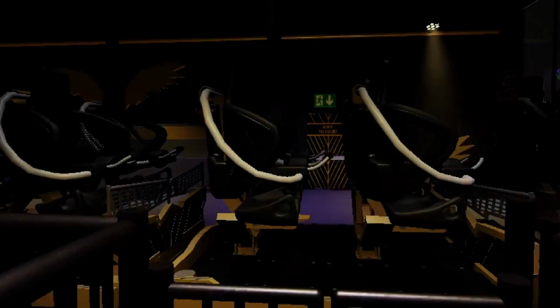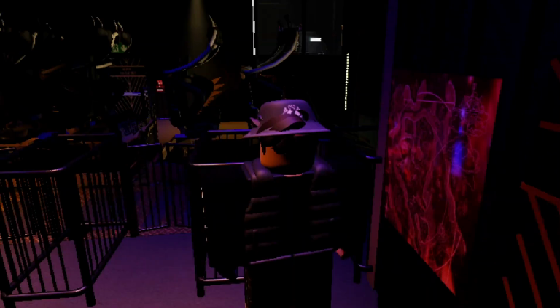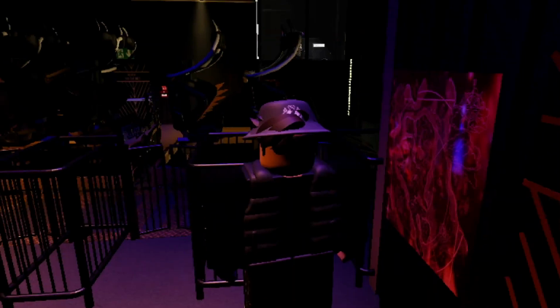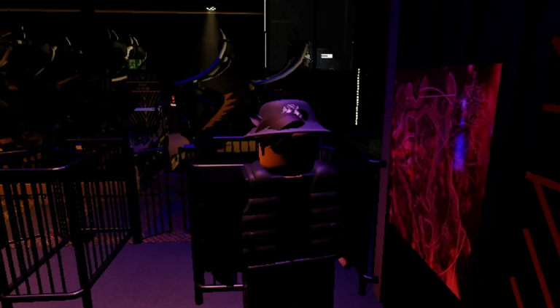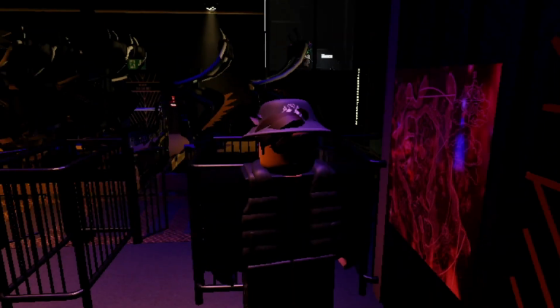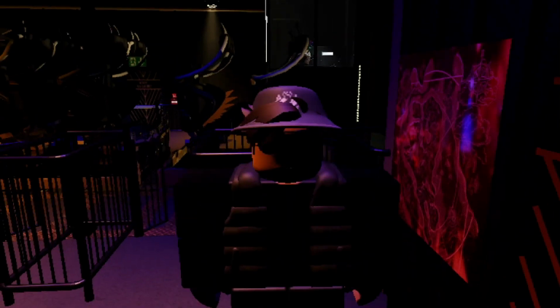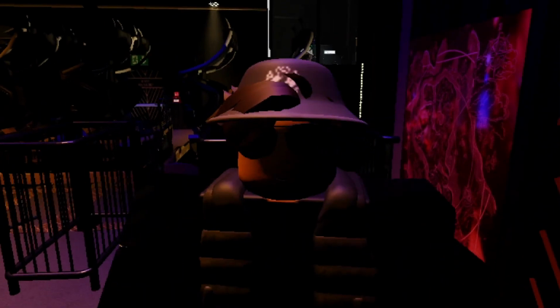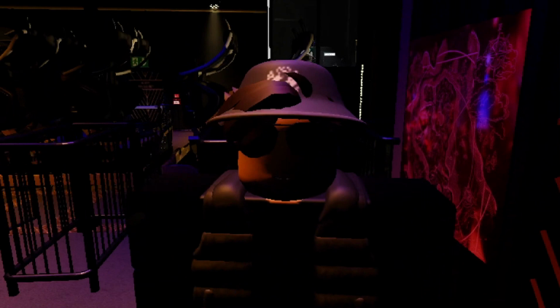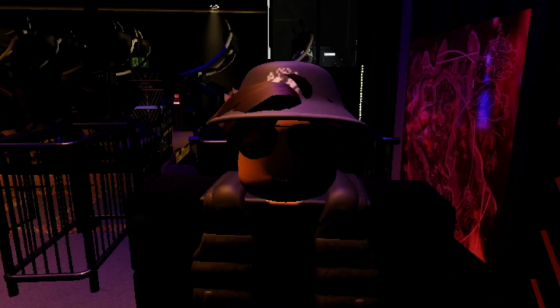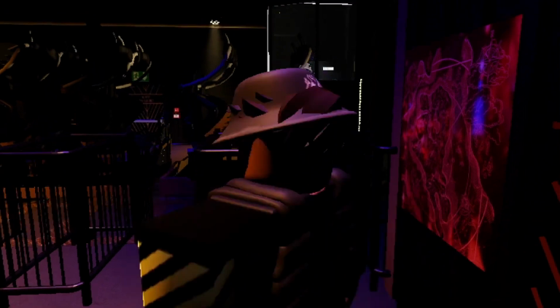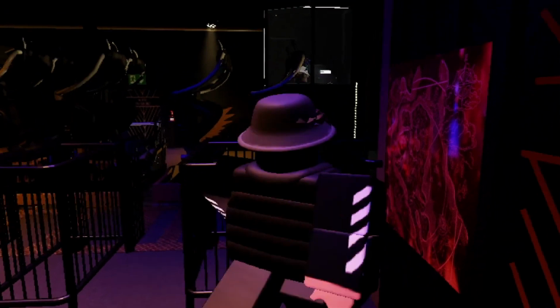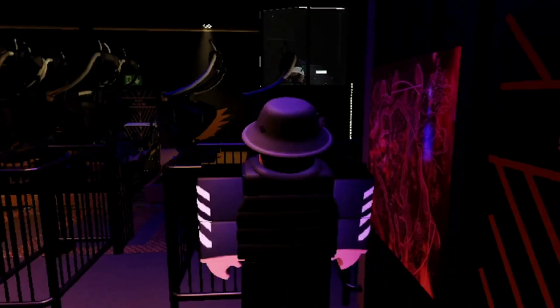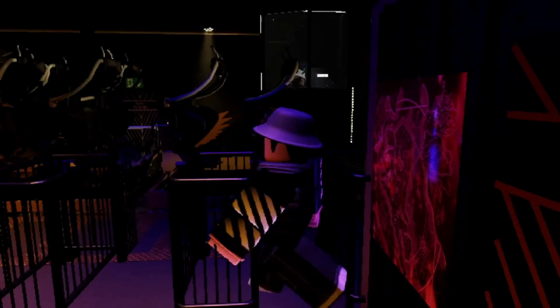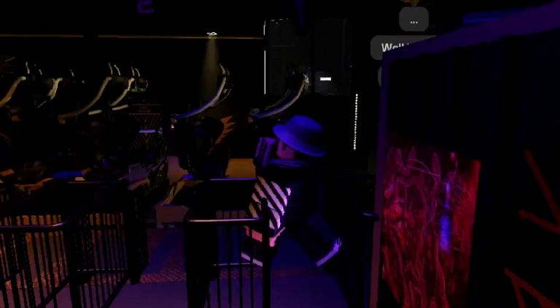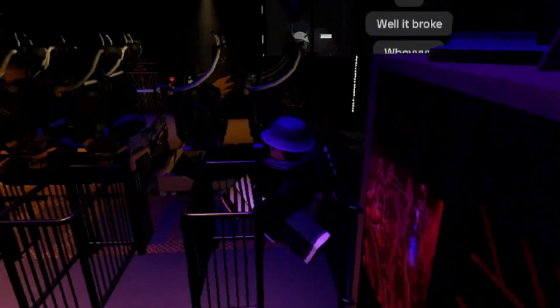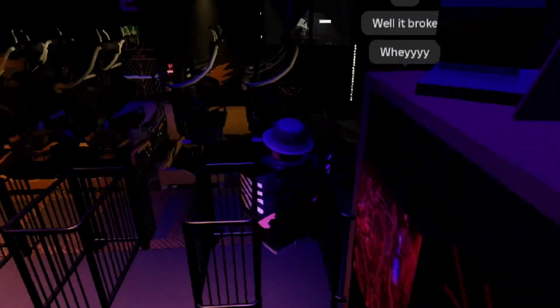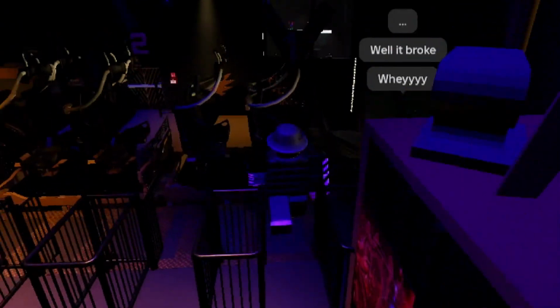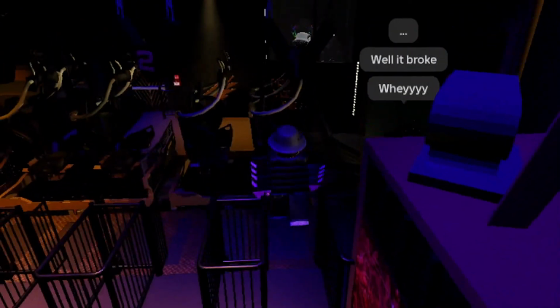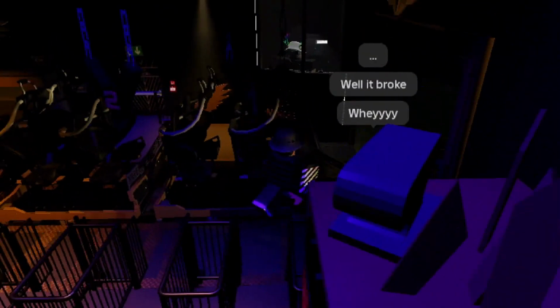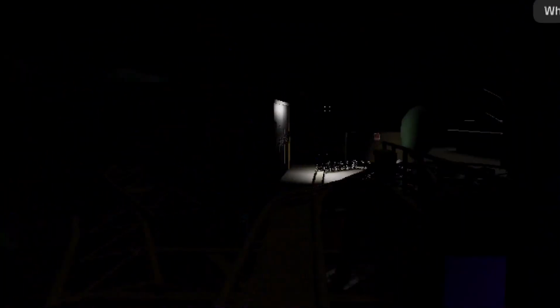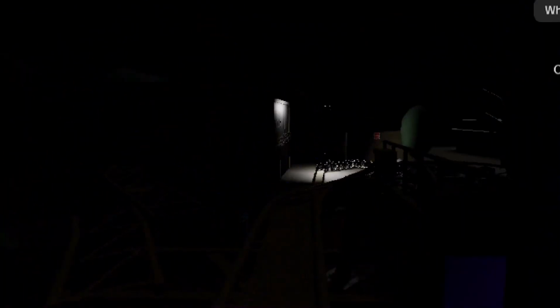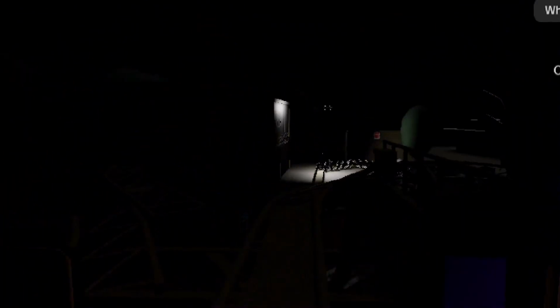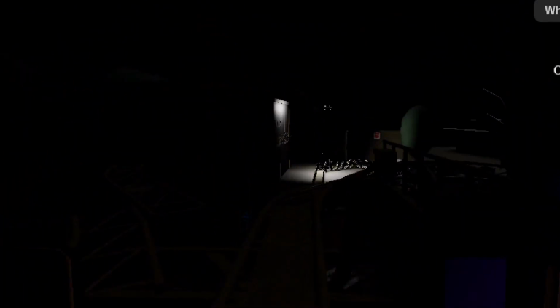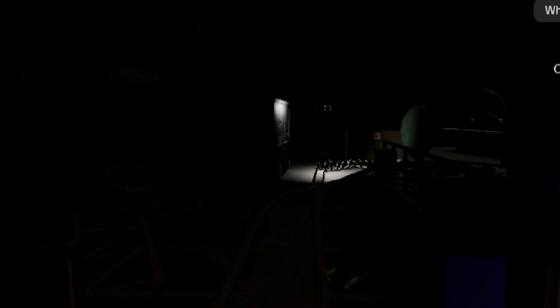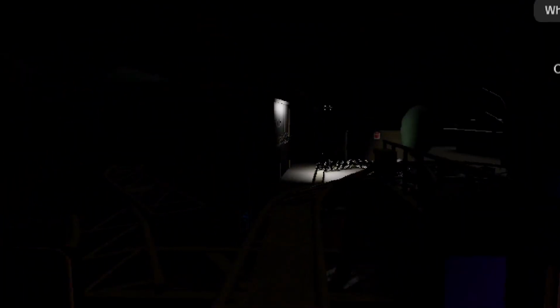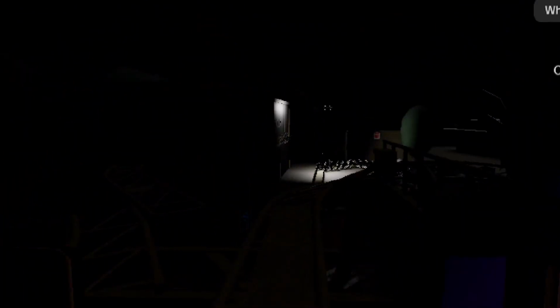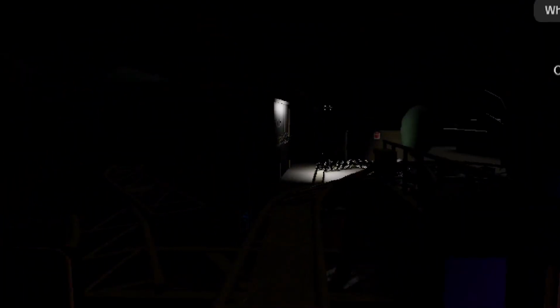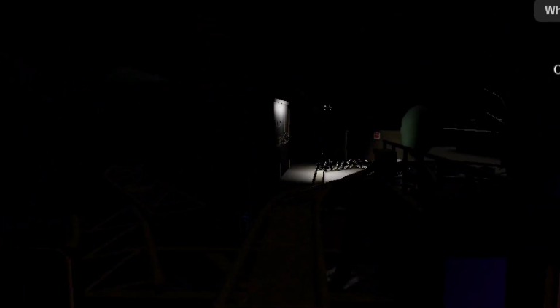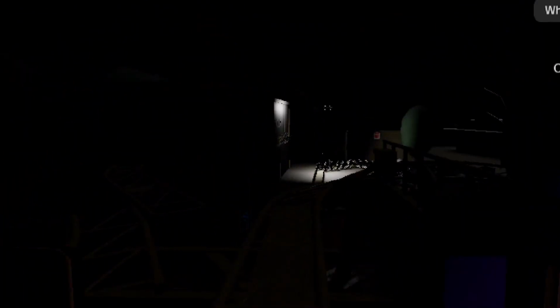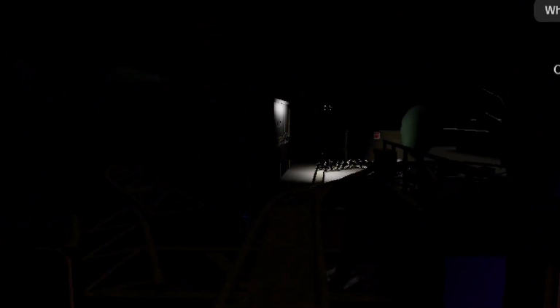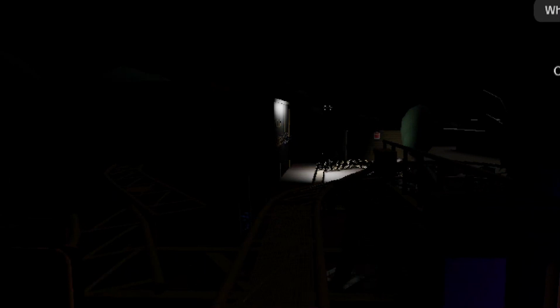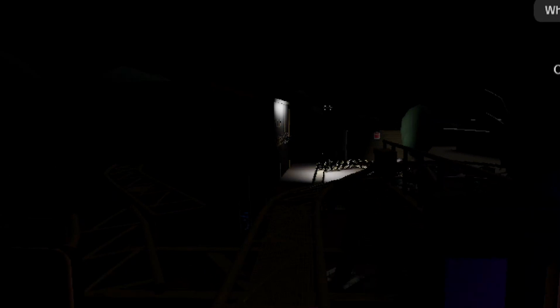So there you go guys — that was the lighting package they've got for Hyperia. Anyway, we're going to have a little night ride POV for you lot, so enjoy!